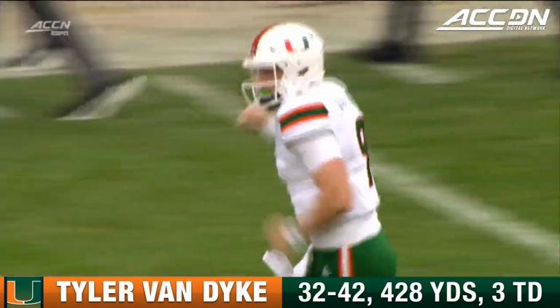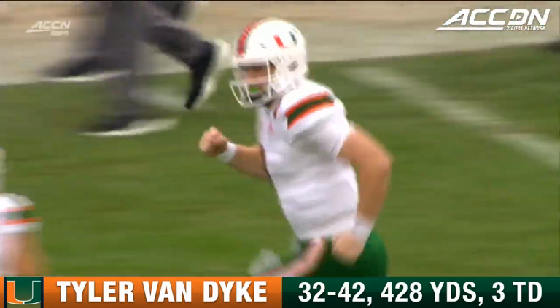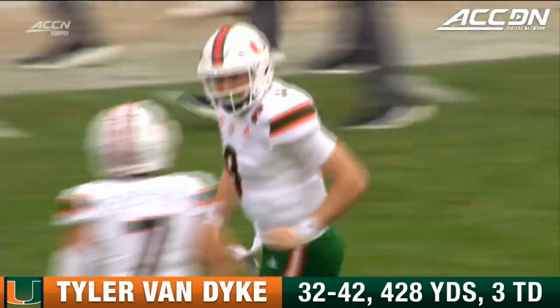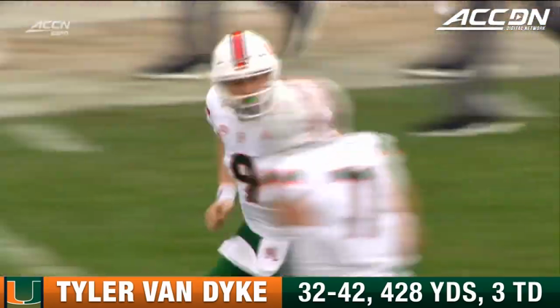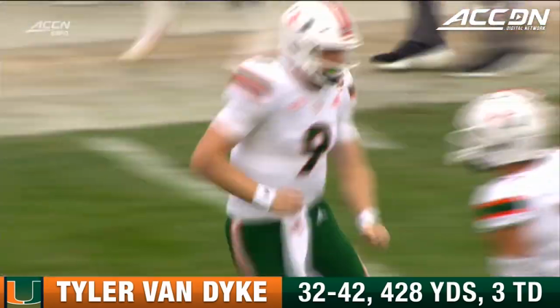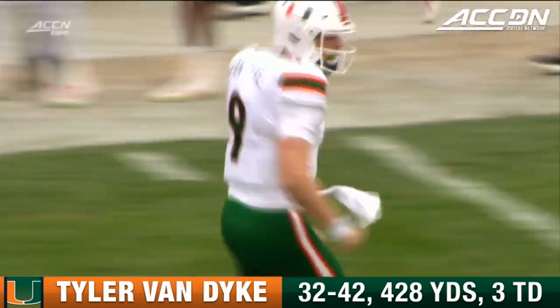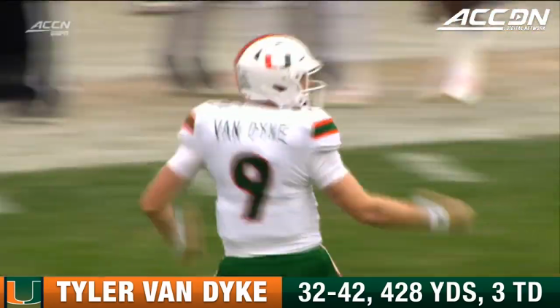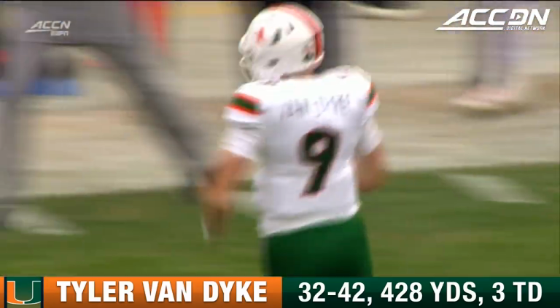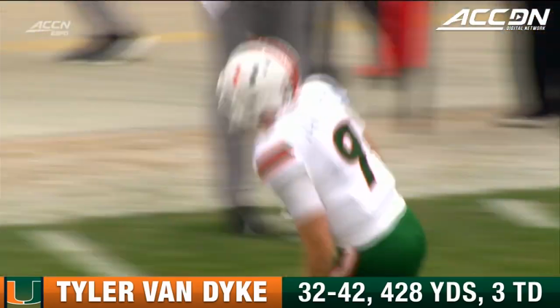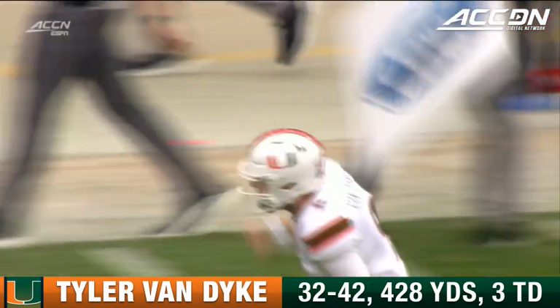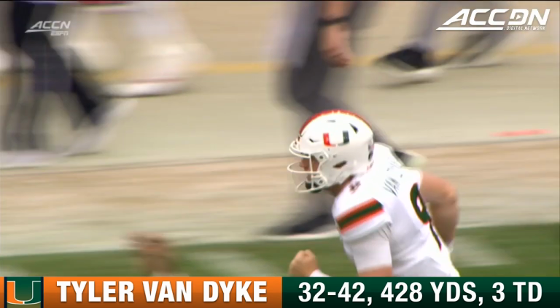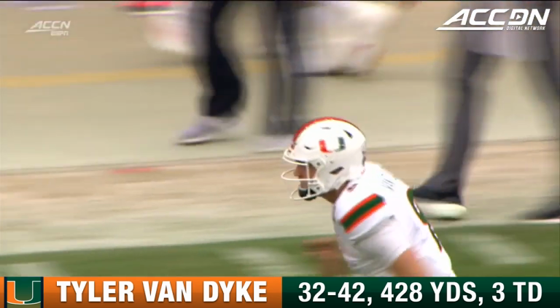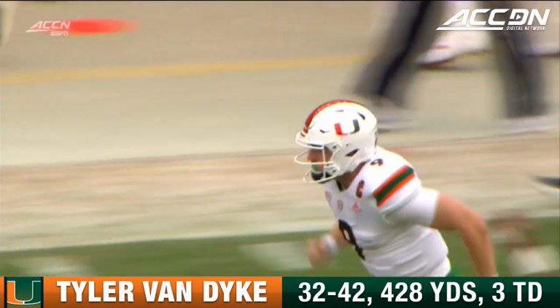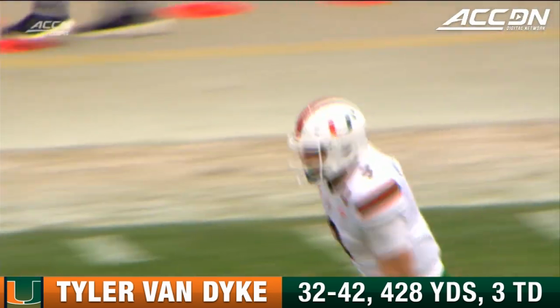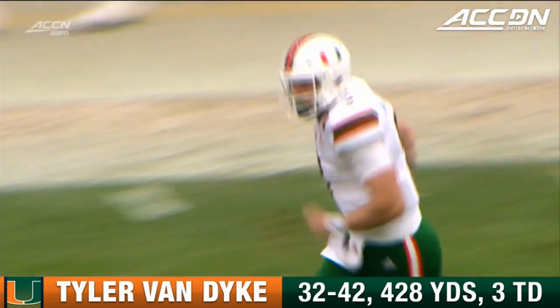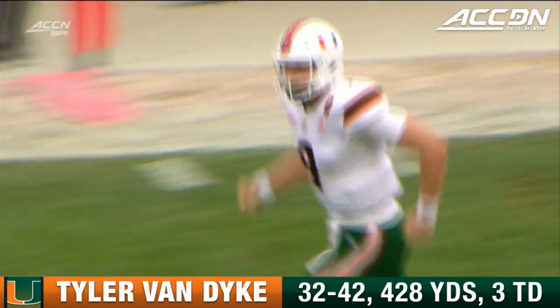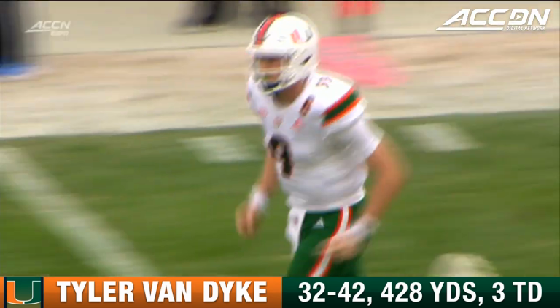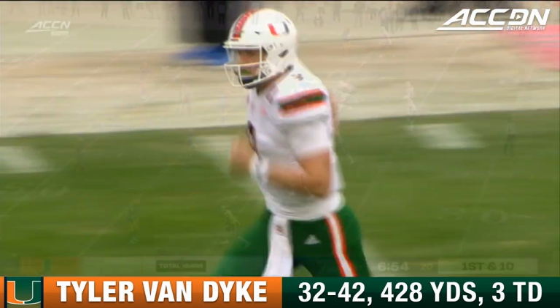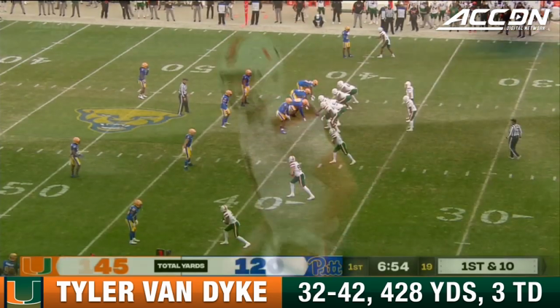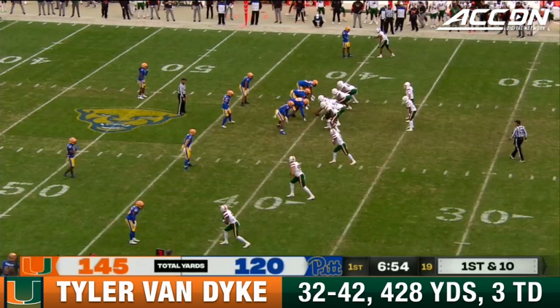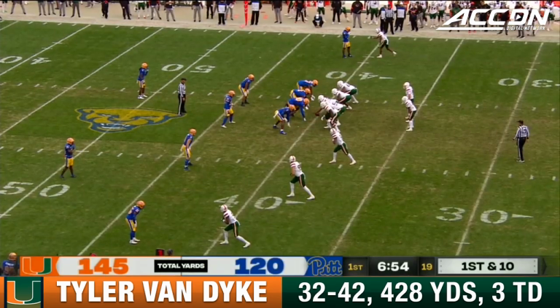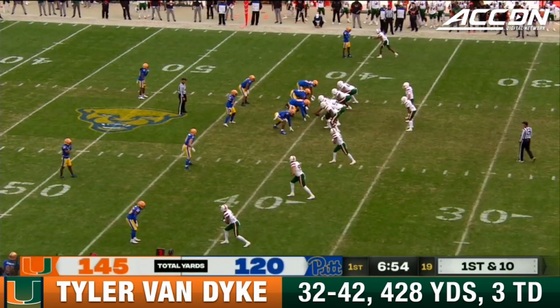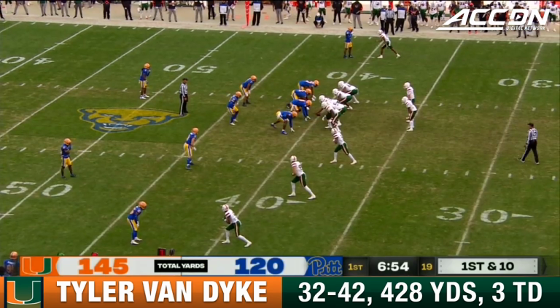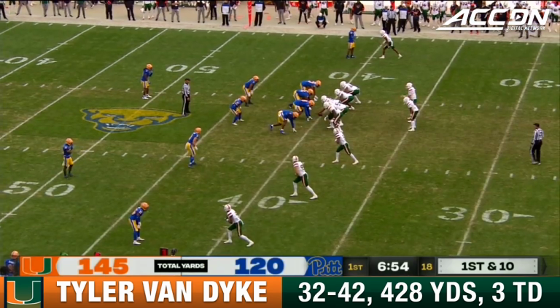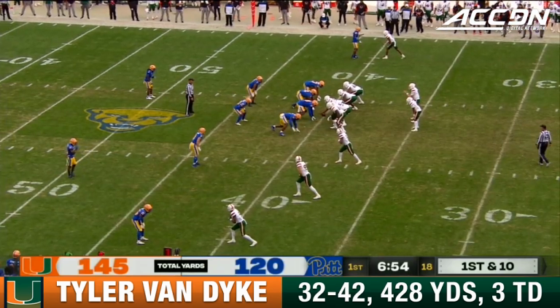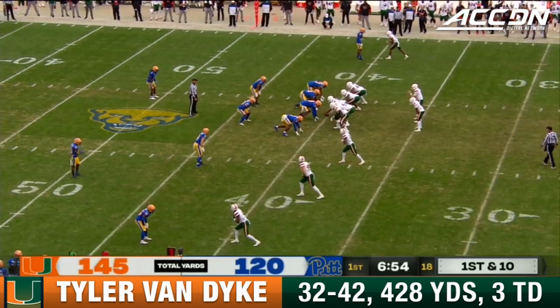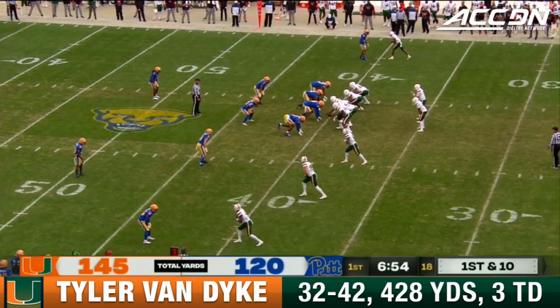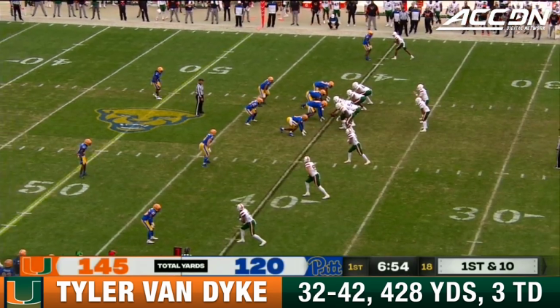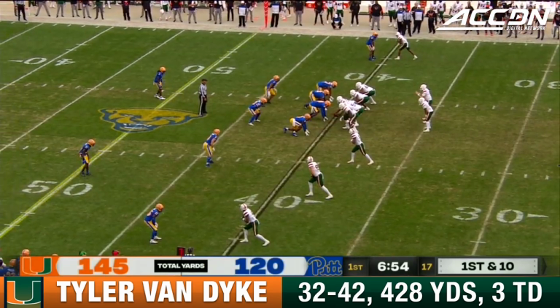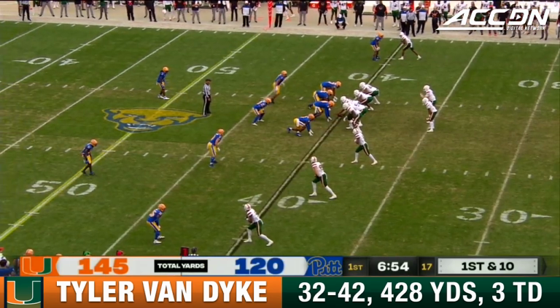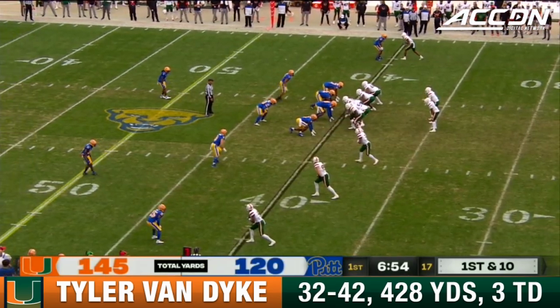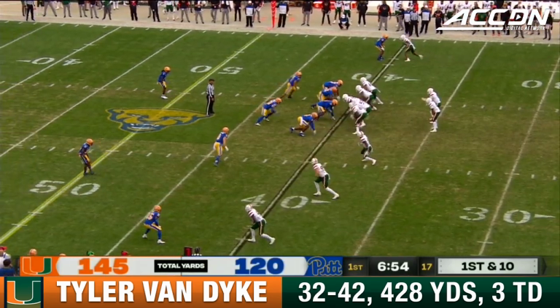Yeah, they have had some really, really good tight ends this week. They just came out and started fast on their own.